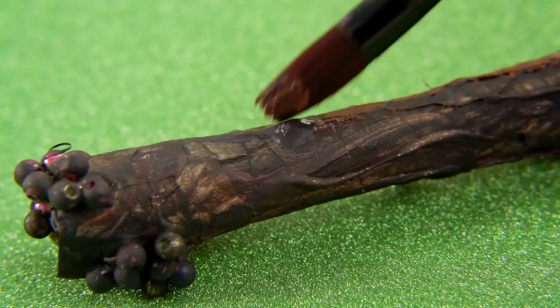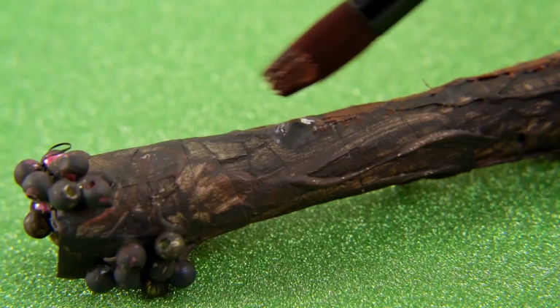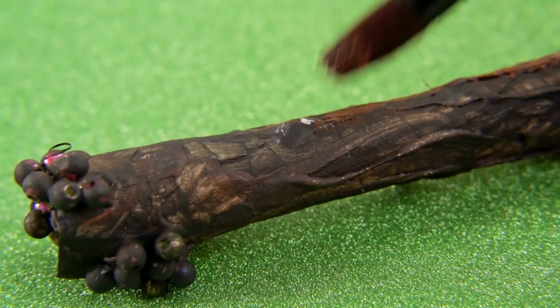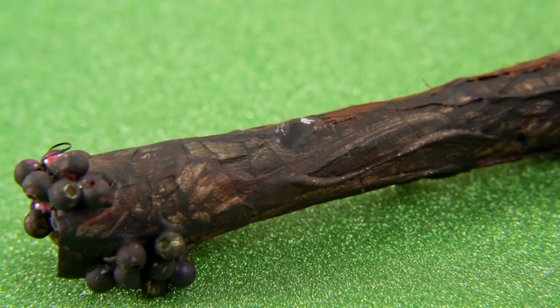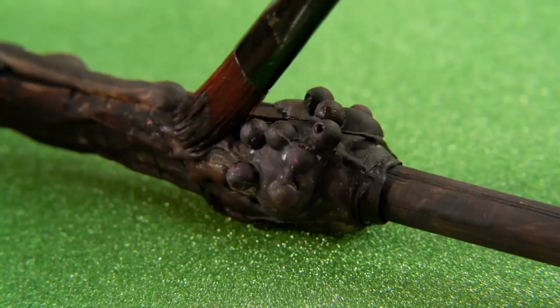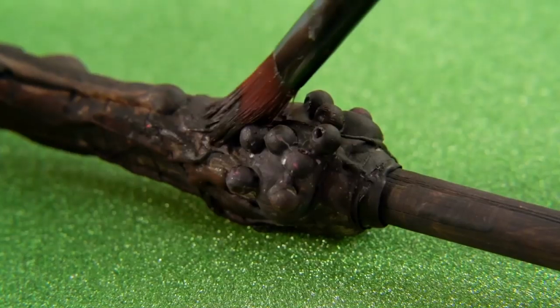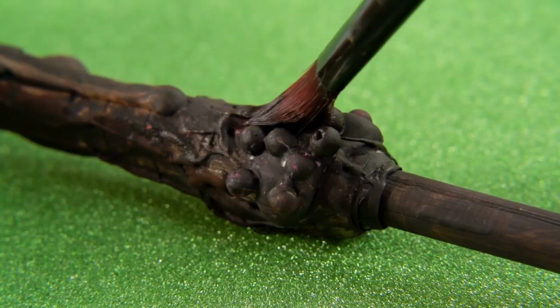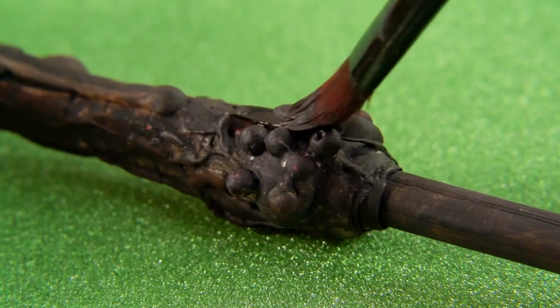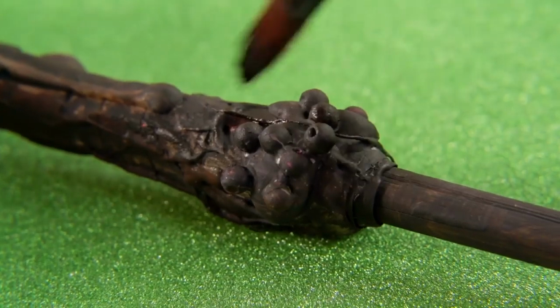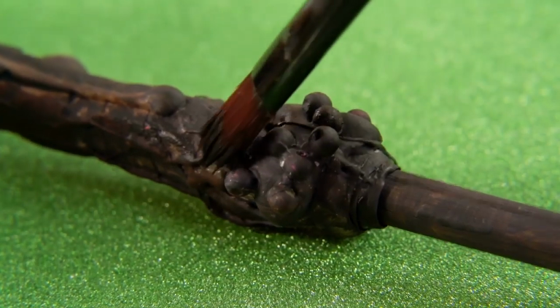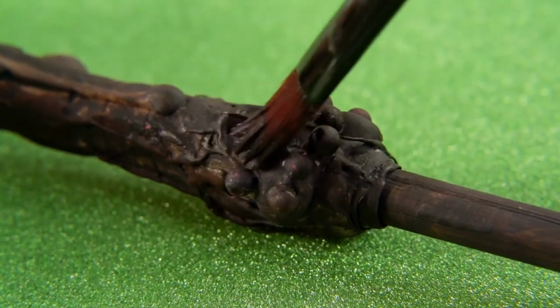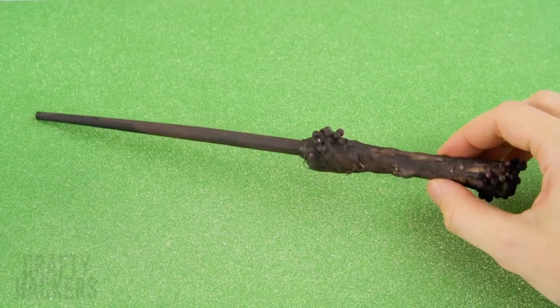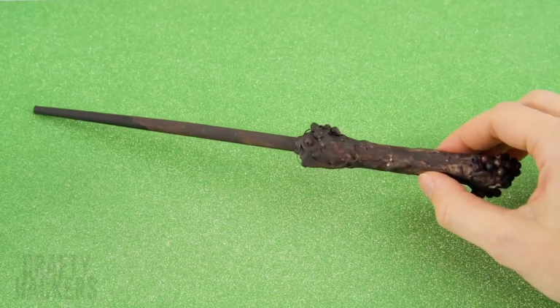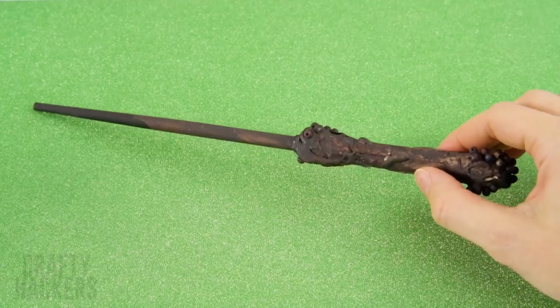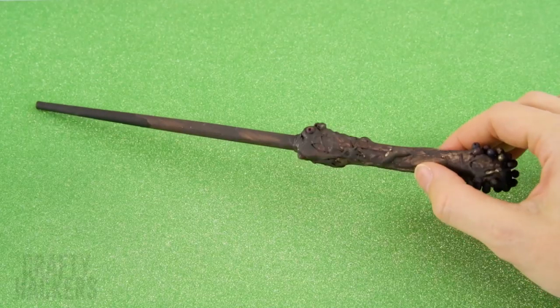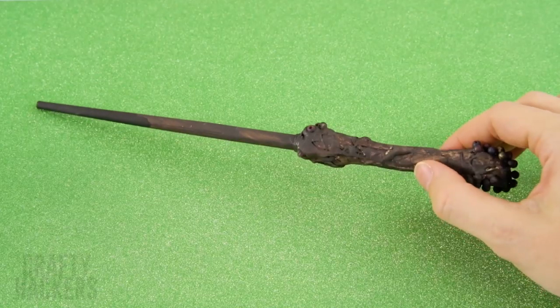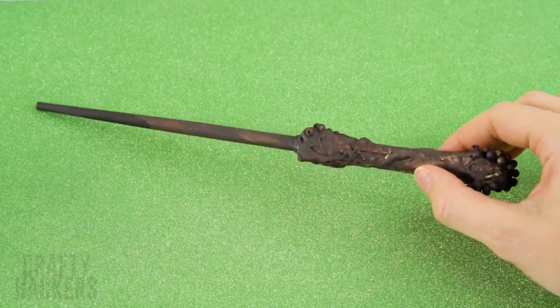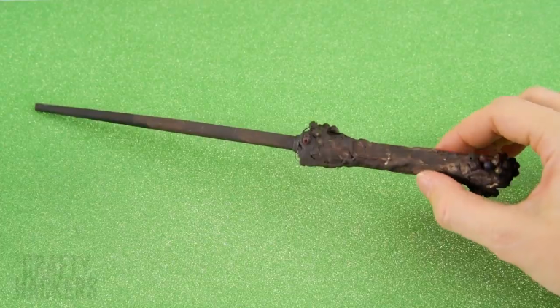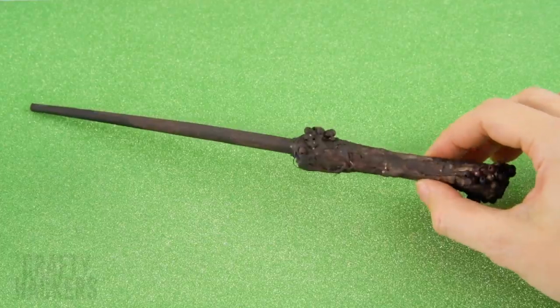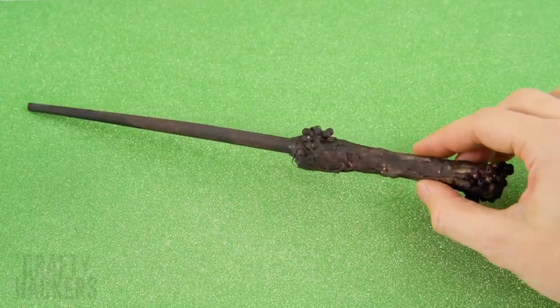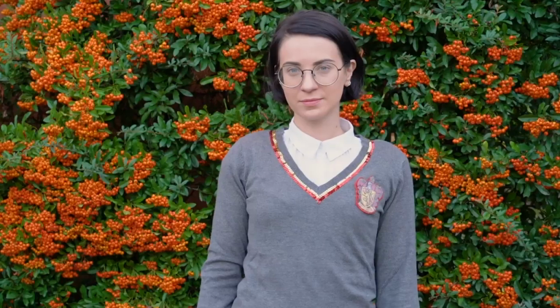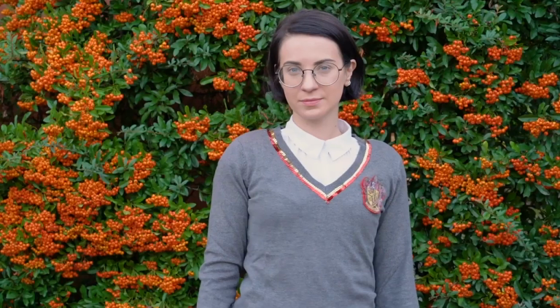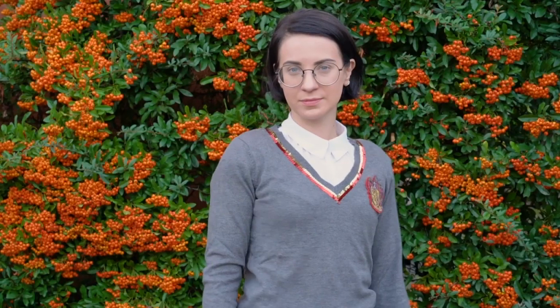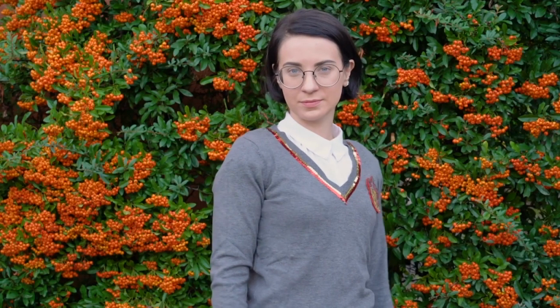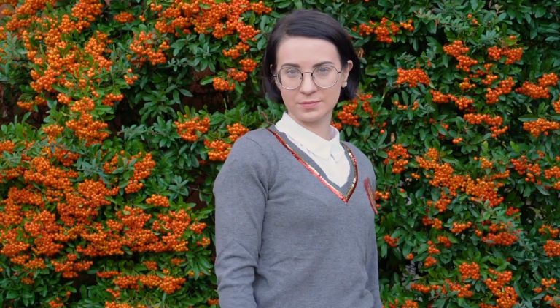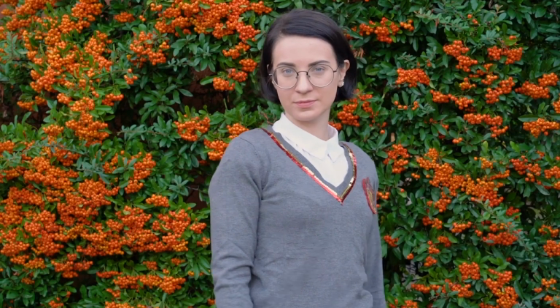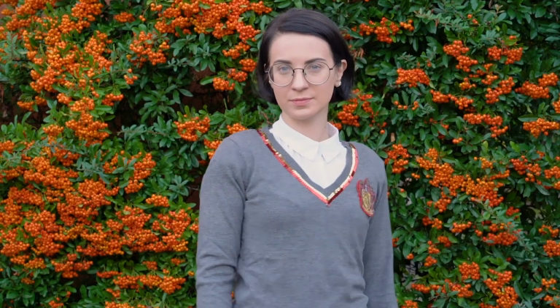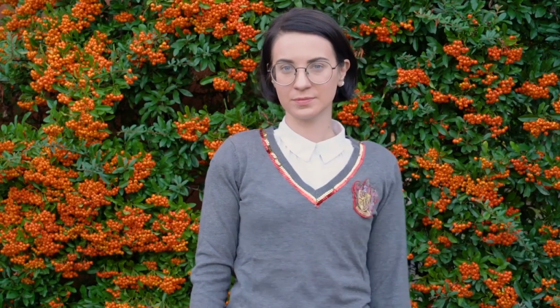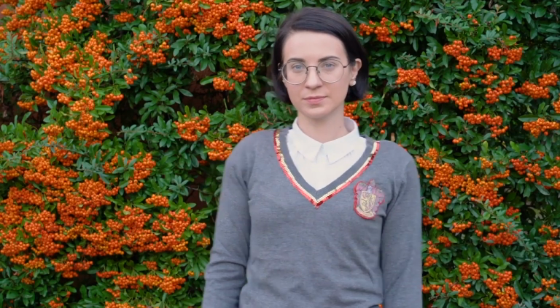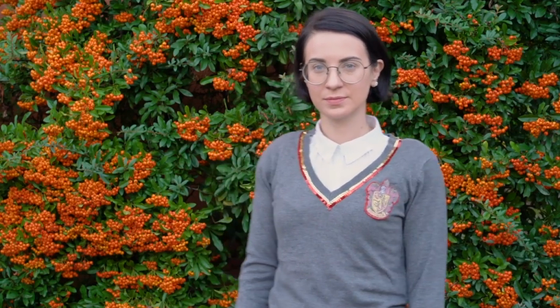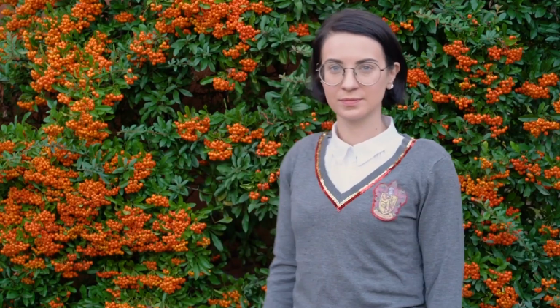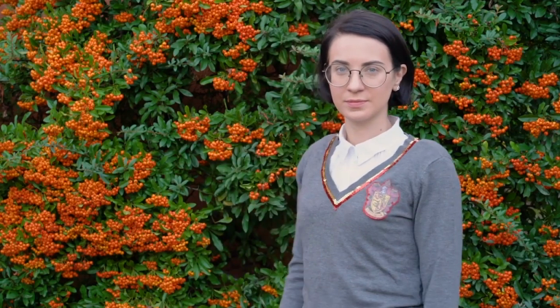Go ahead and paint the shaft of the wand as well. Looks pretty authentic, doesn't it? All that's left to do is run to platform 9 and 3 quarters — Wingardium Leviosa!